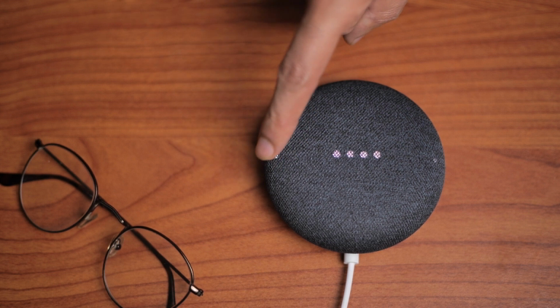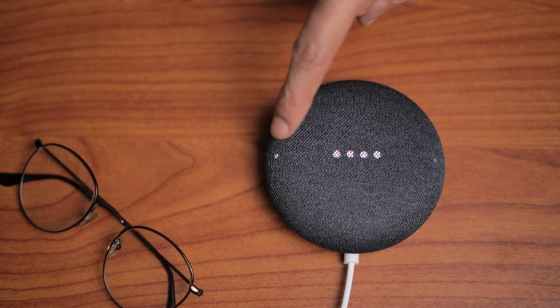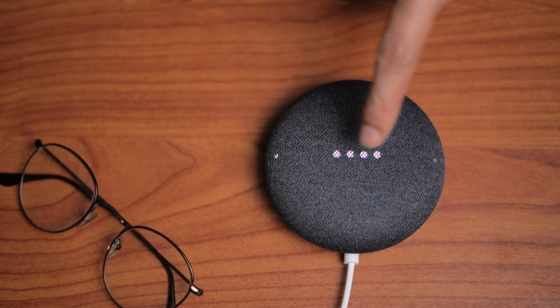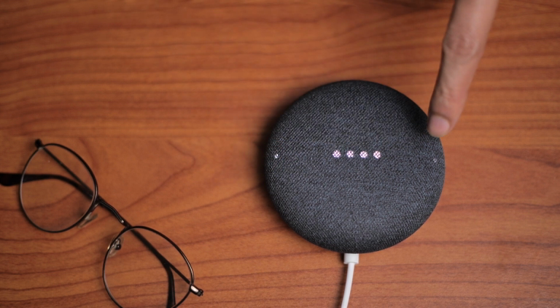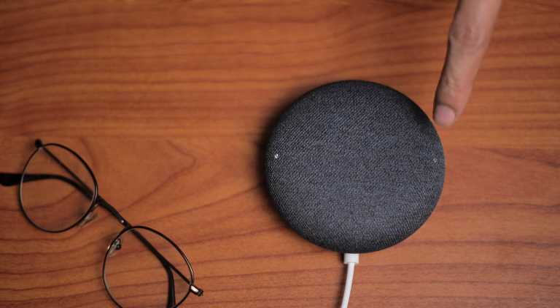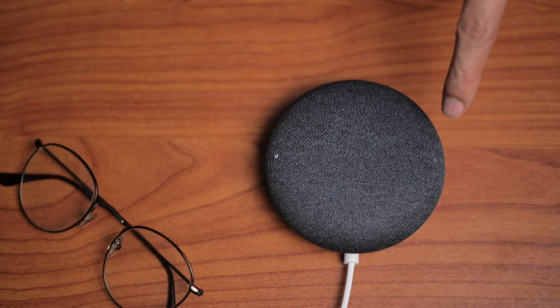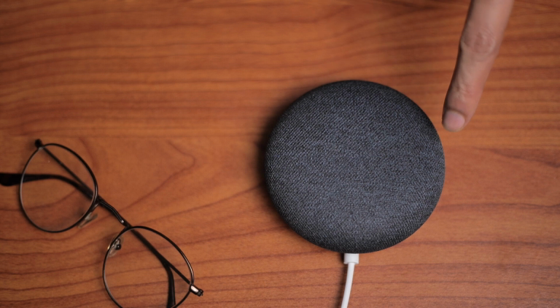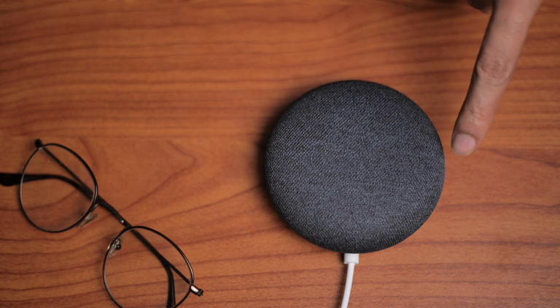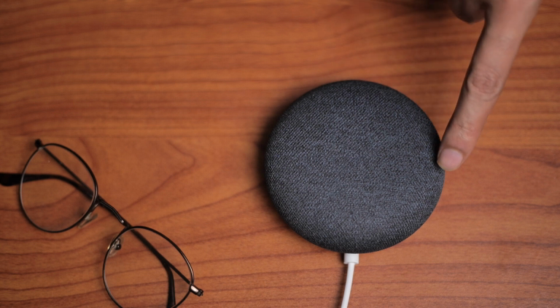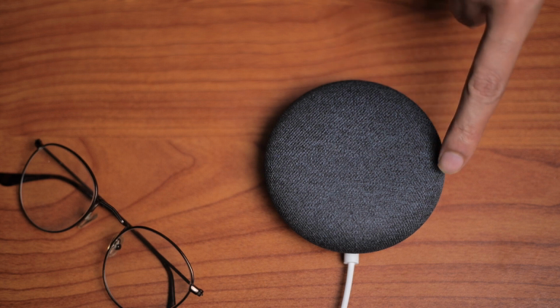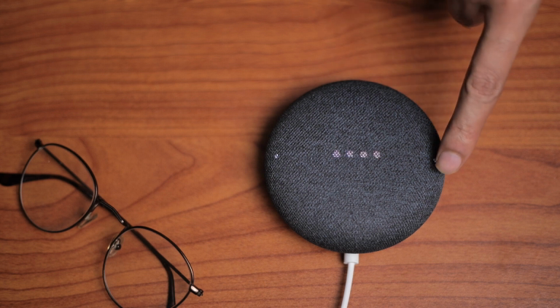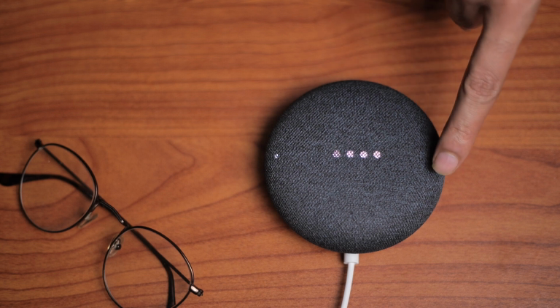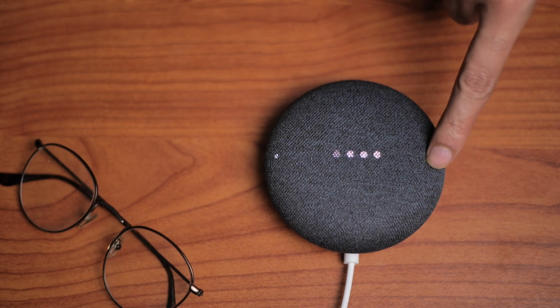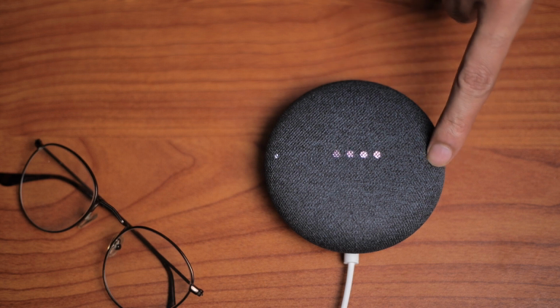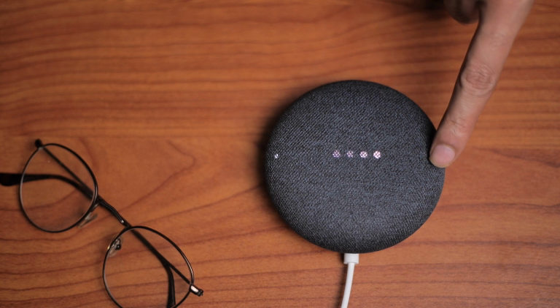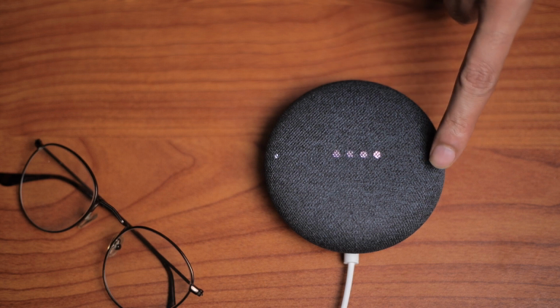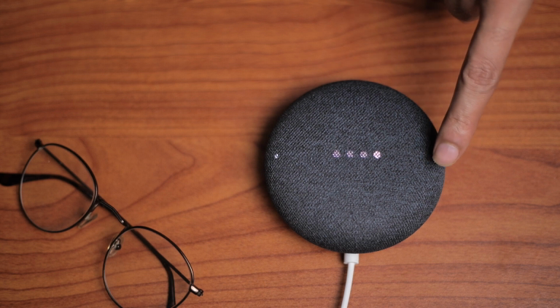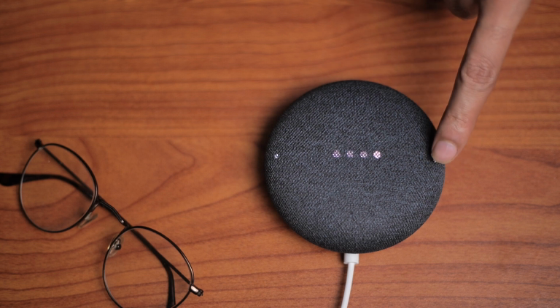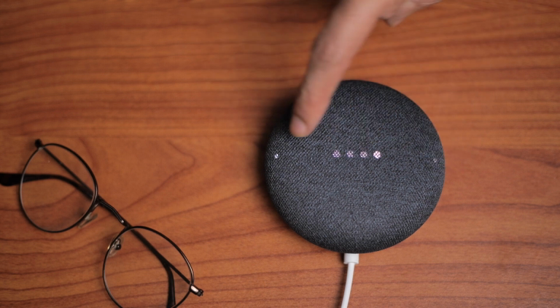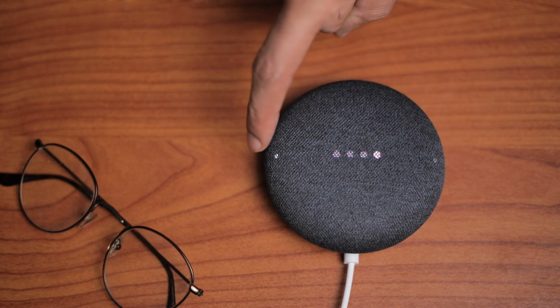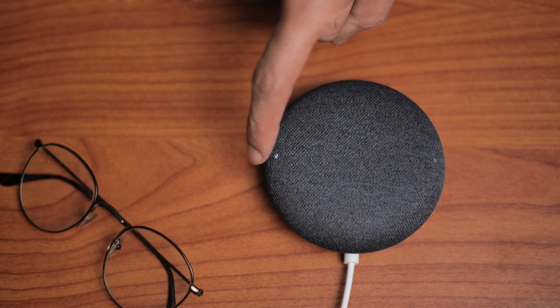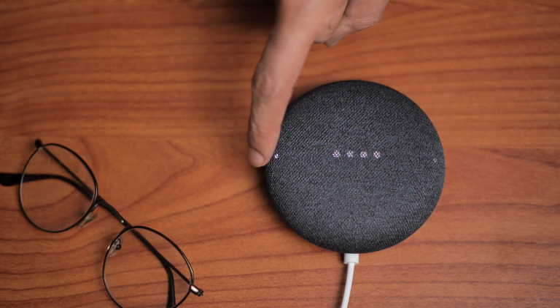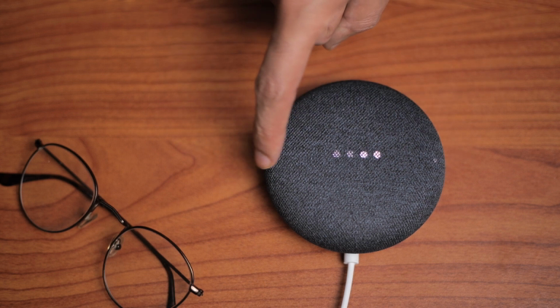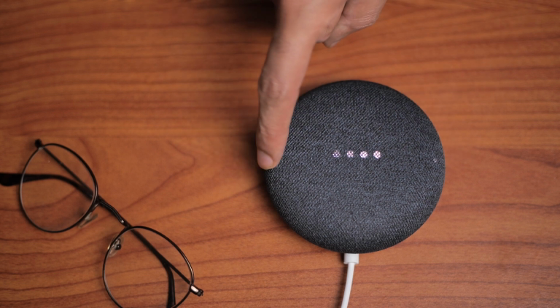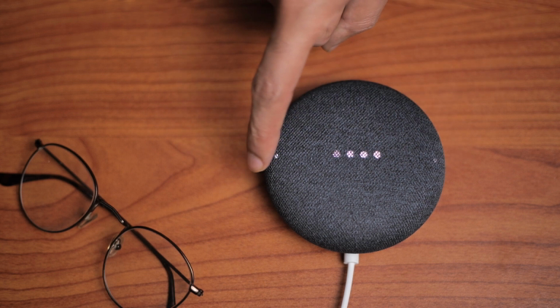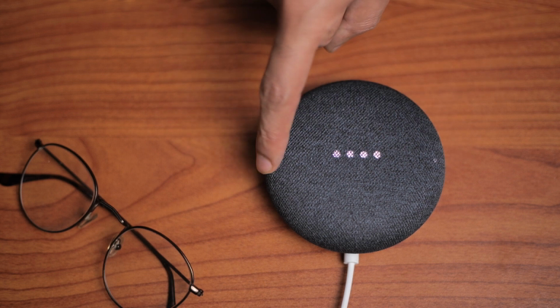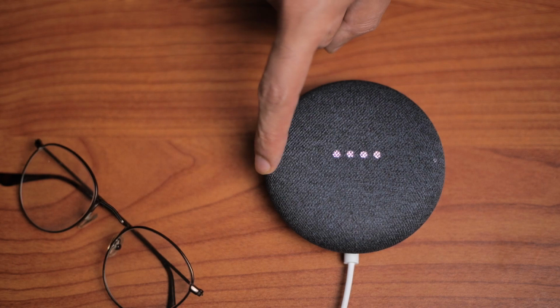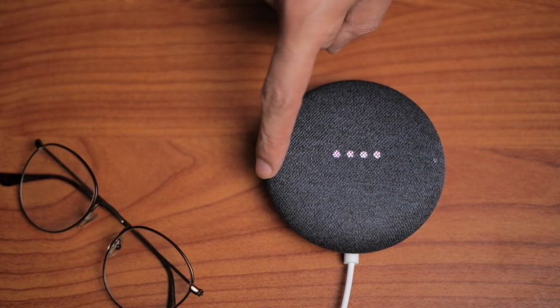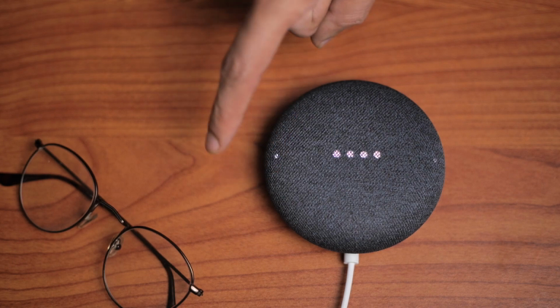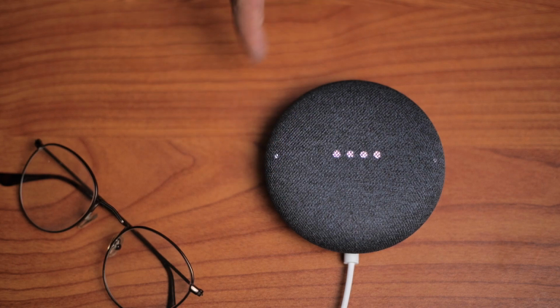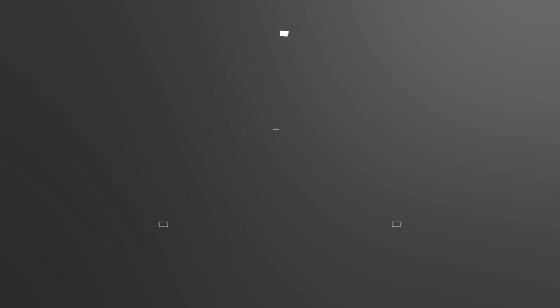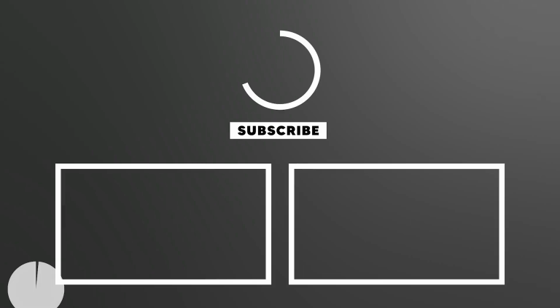Hopefully this video helped you fix the problems with your Nest Mini being stuck. Please follow us for more helpful Smart Homest guides and tips.